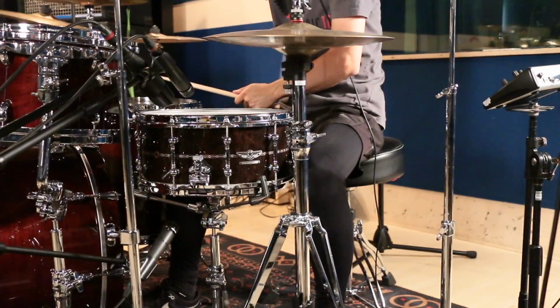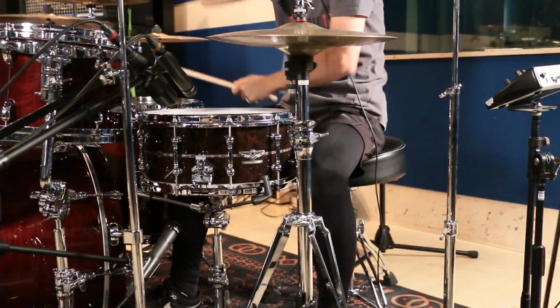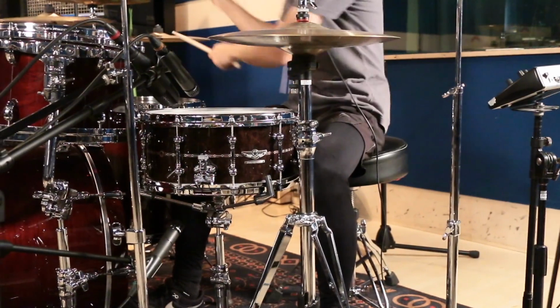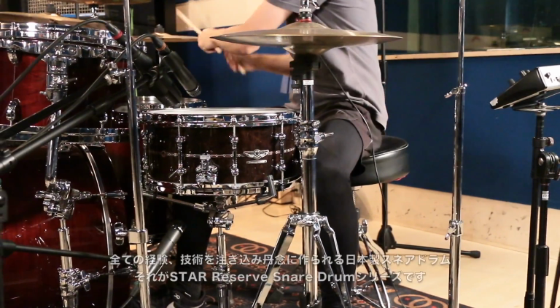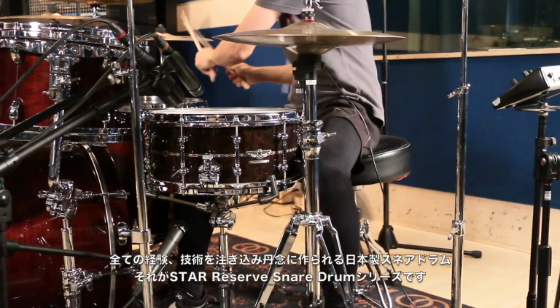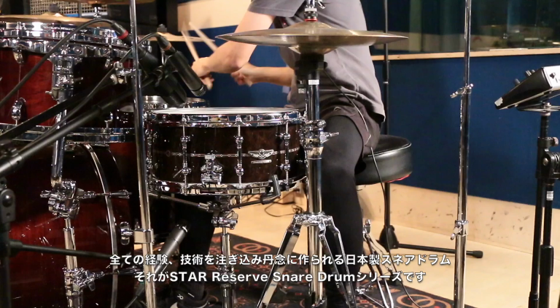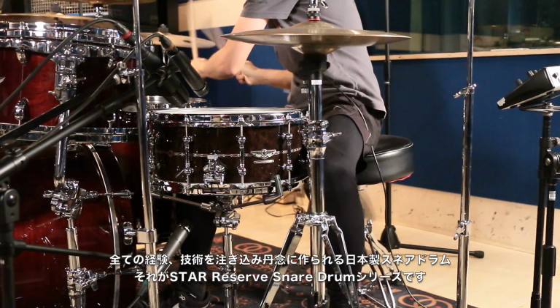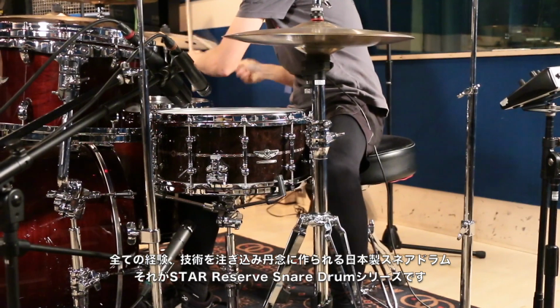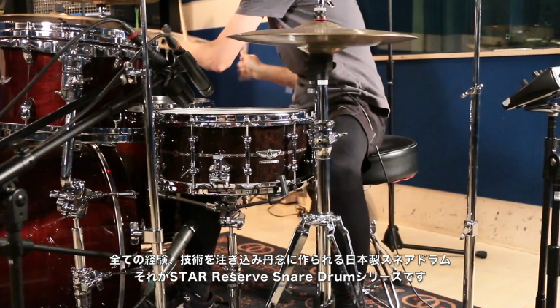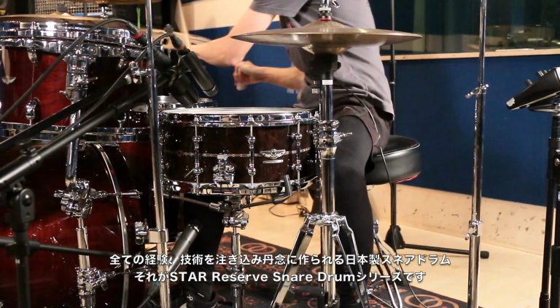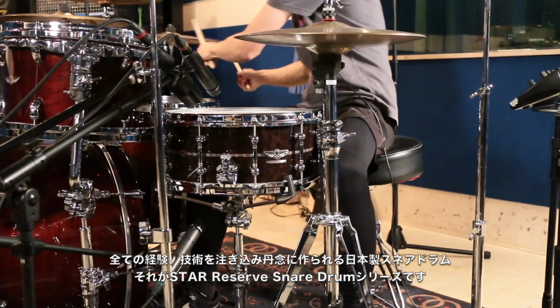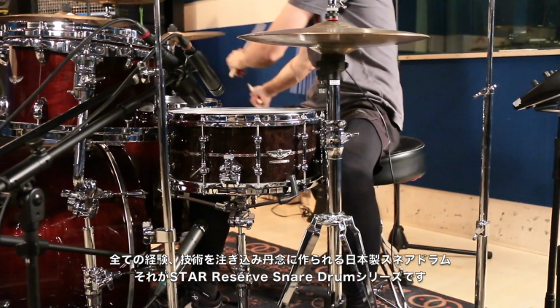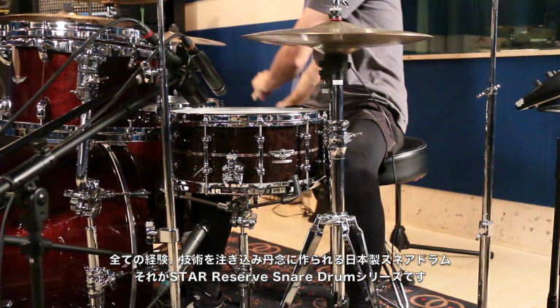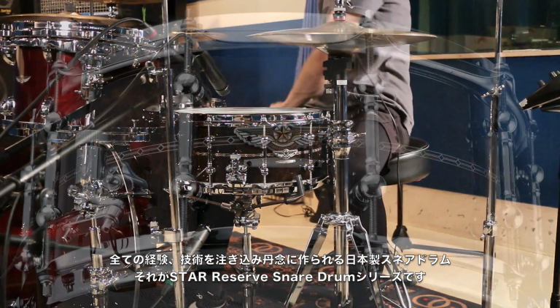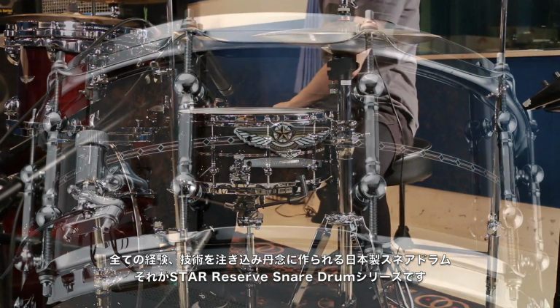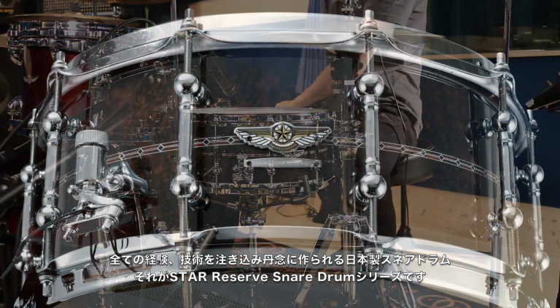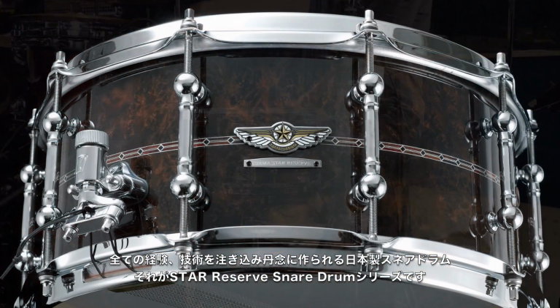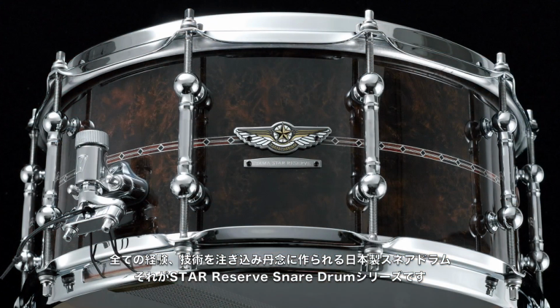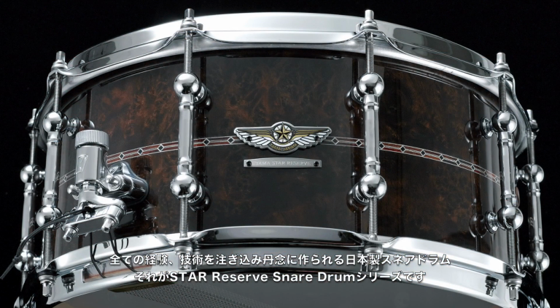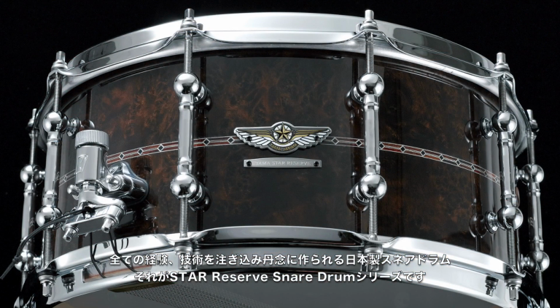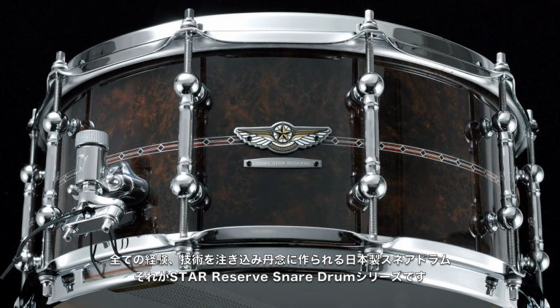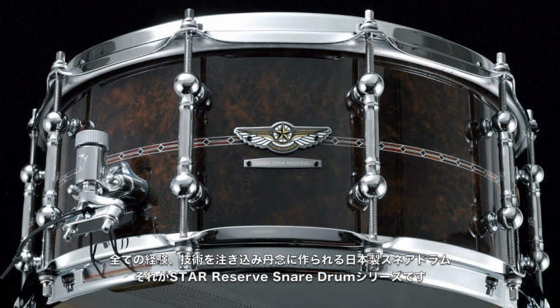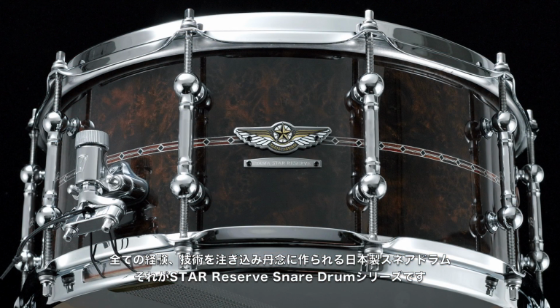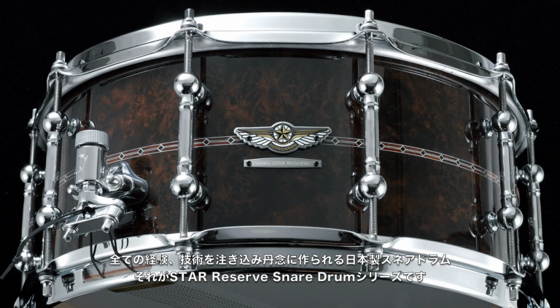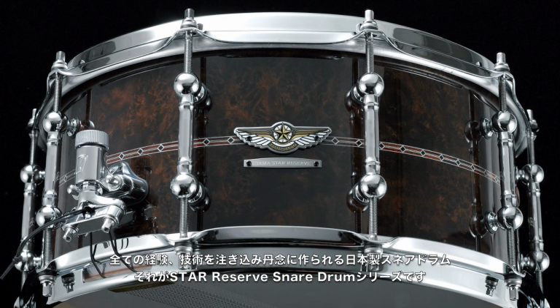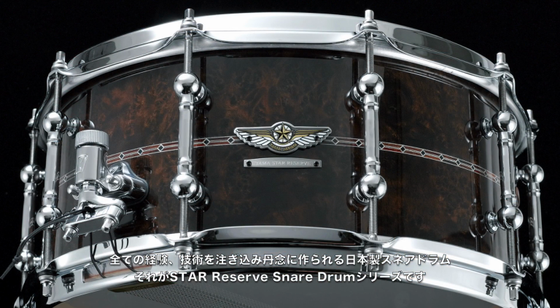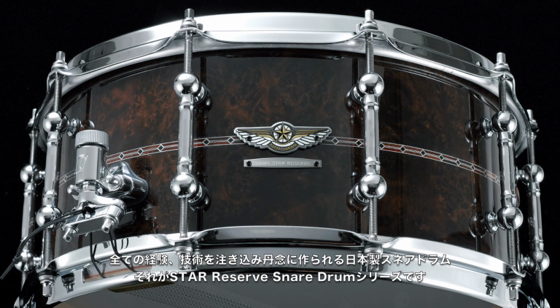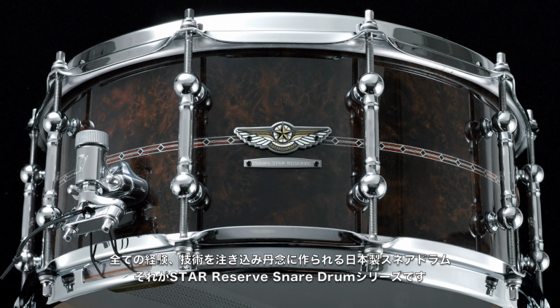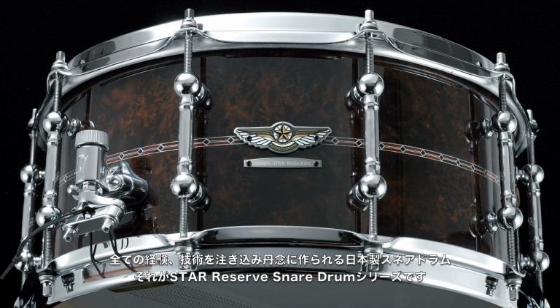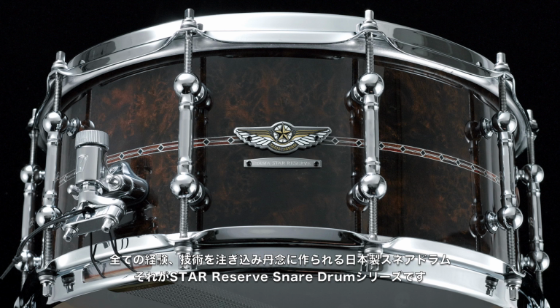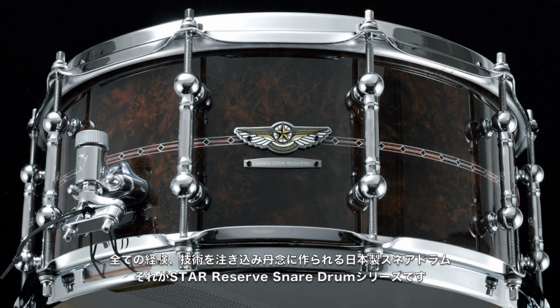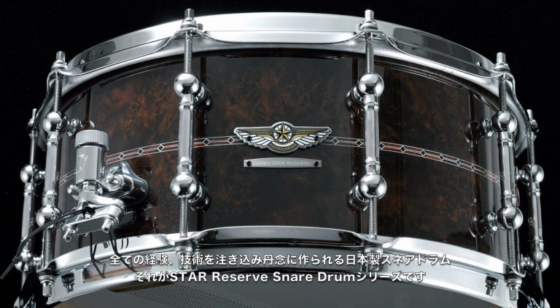The Star Reserve Snare Series represents the highest level of our Japanese craftsmanship with super limited production.